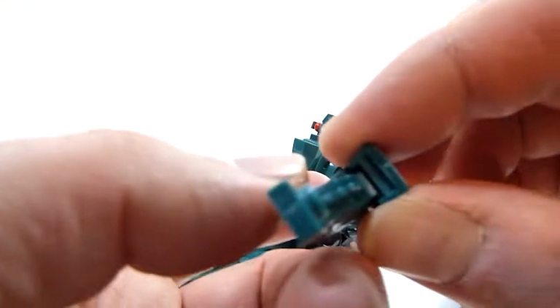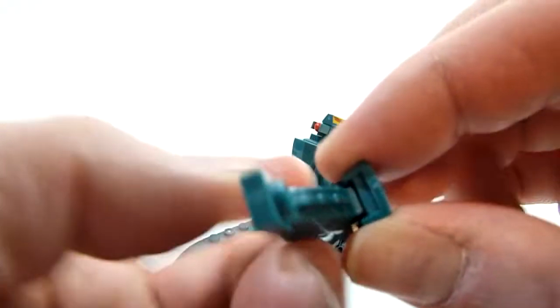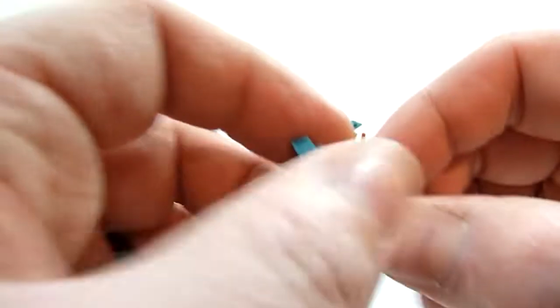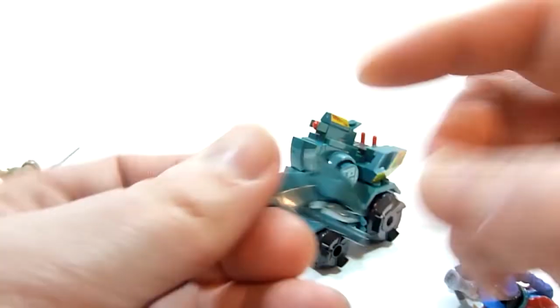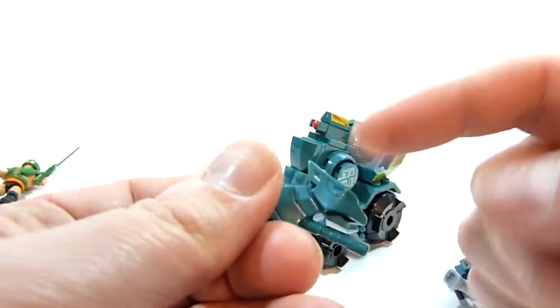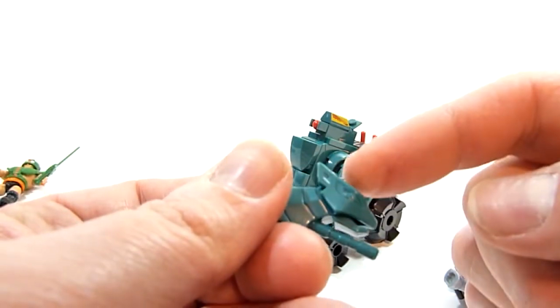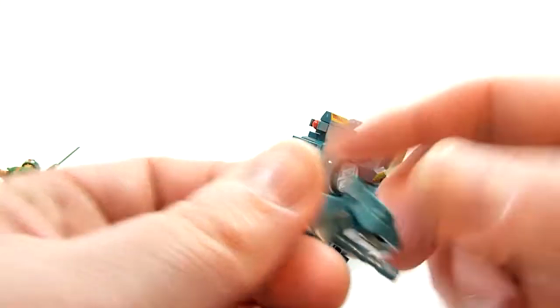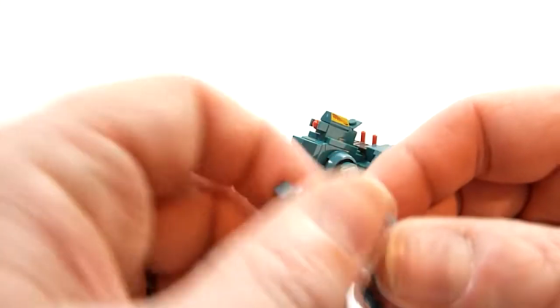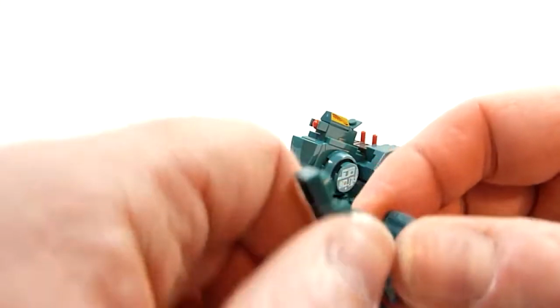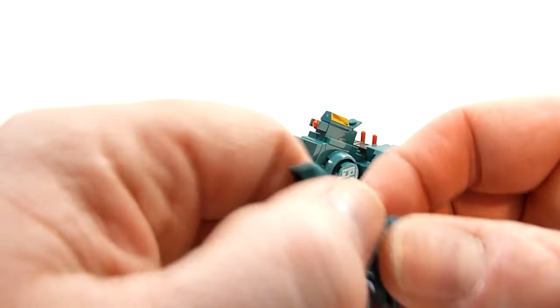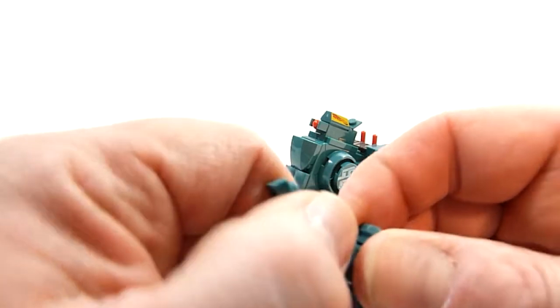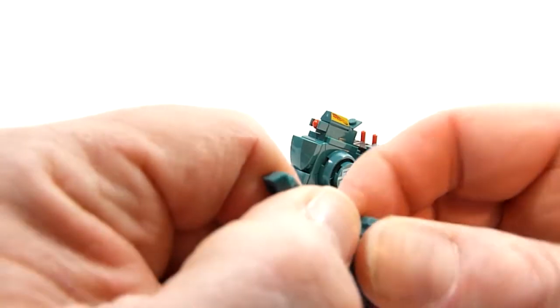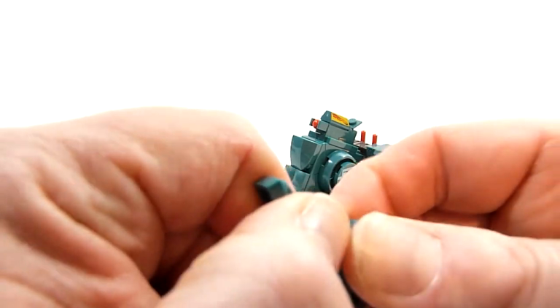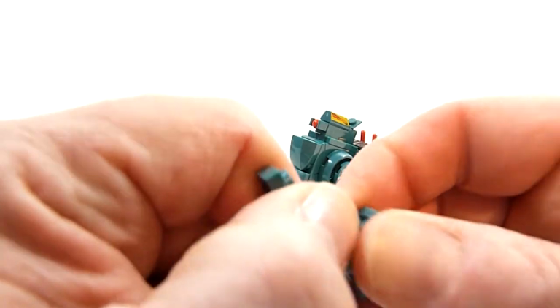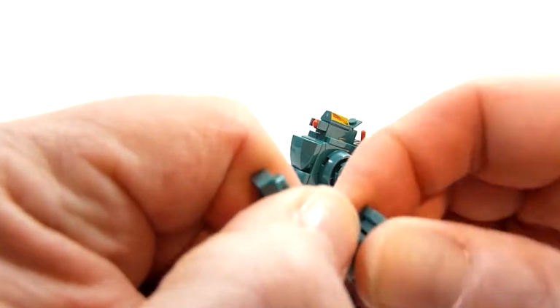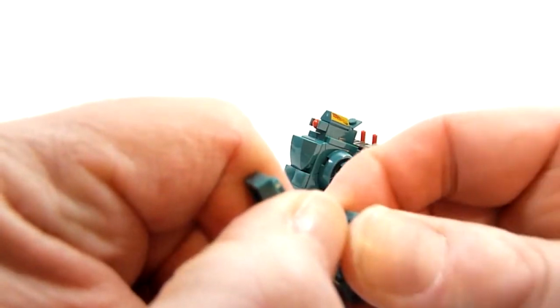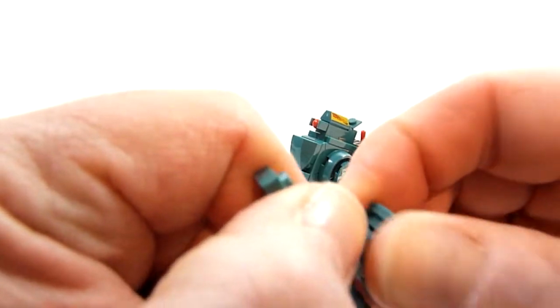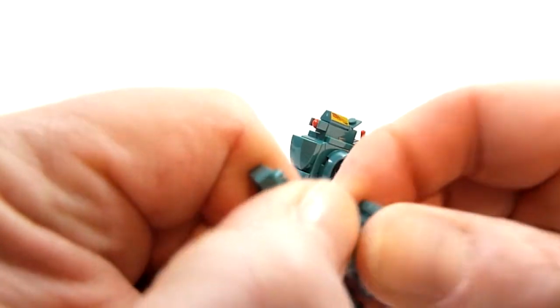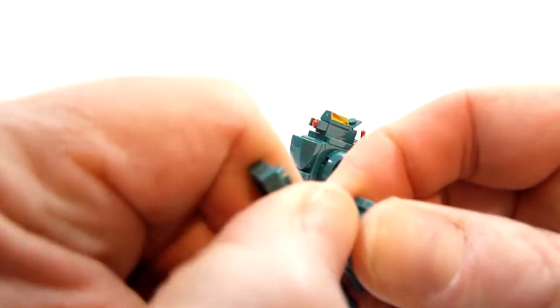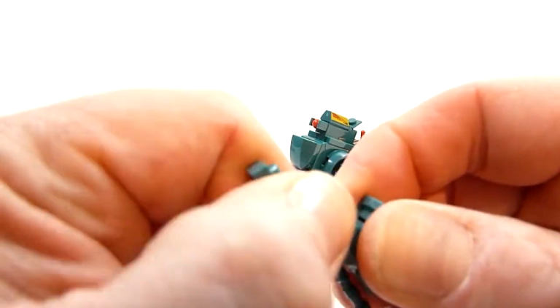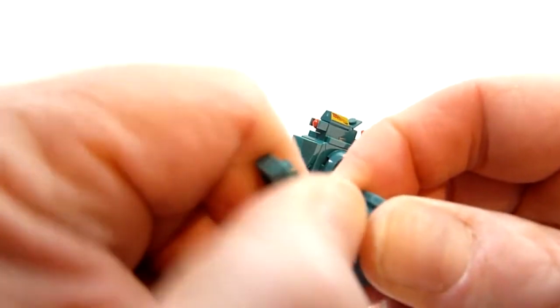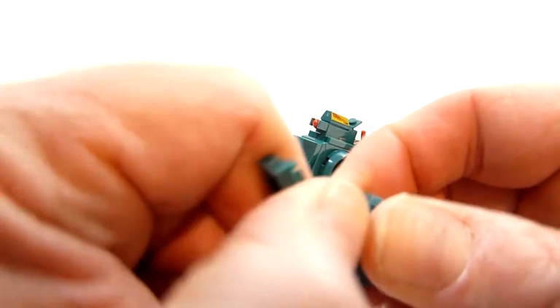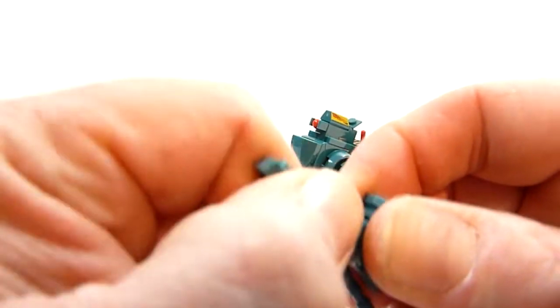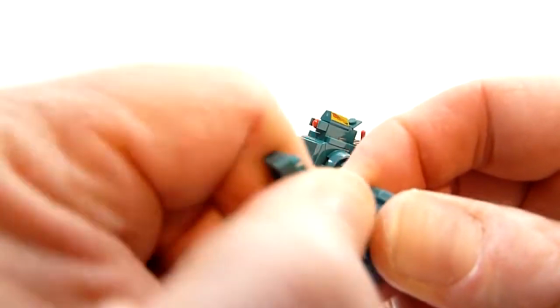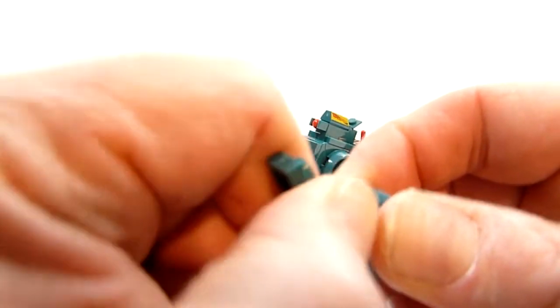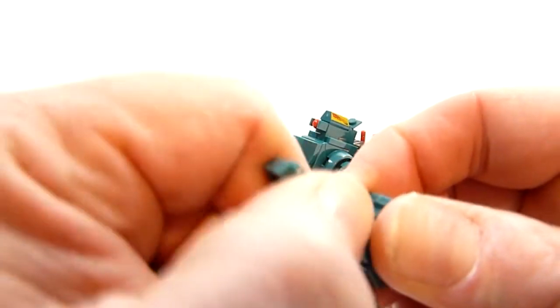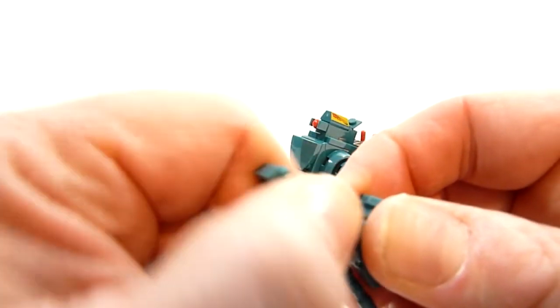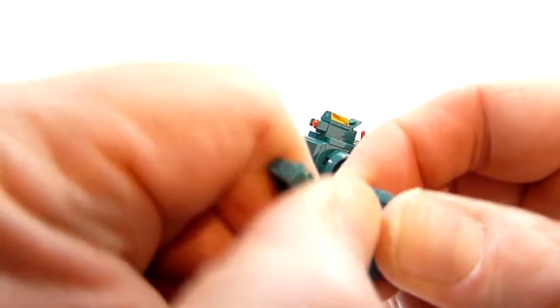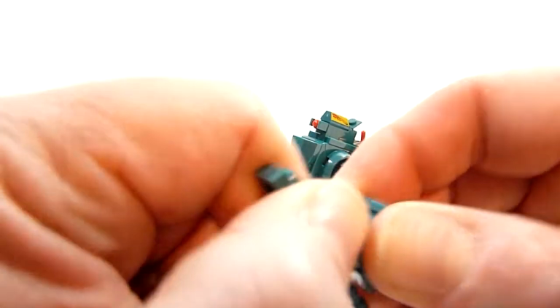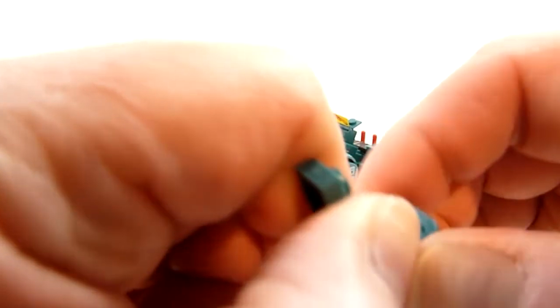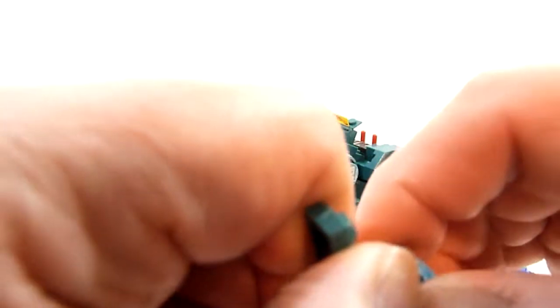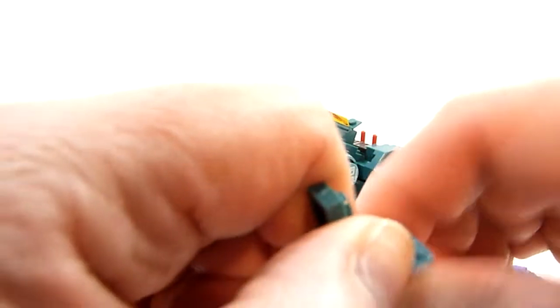You're supposed to be able to get this piece off, and I might be able to do it without destroying everything.